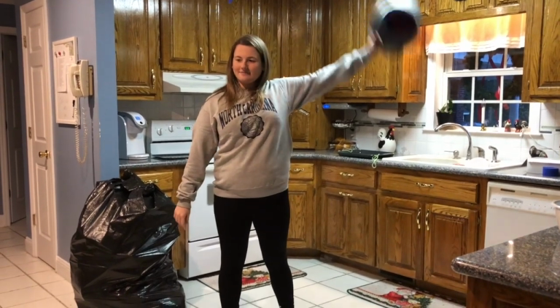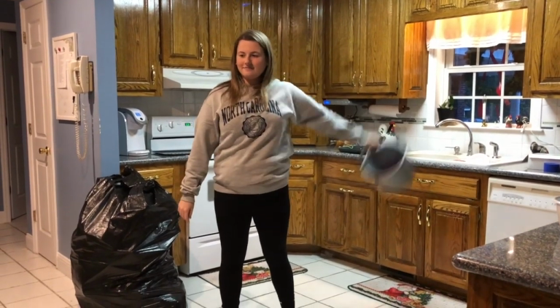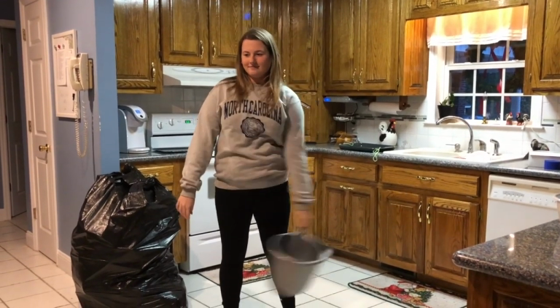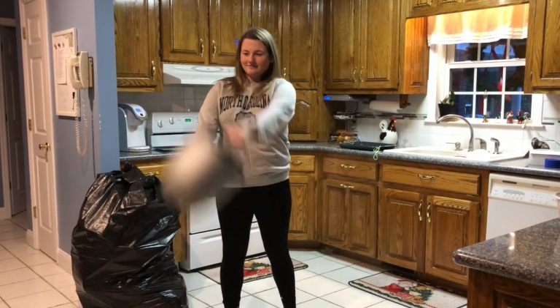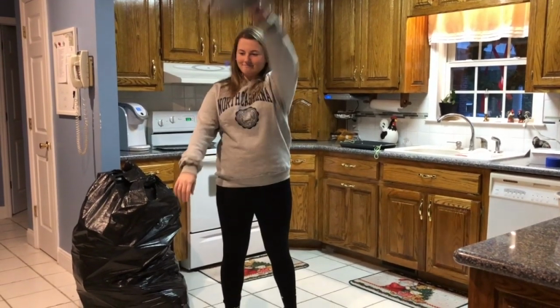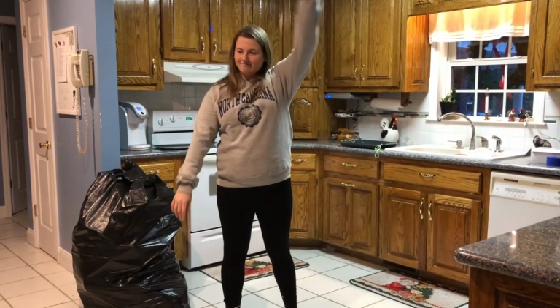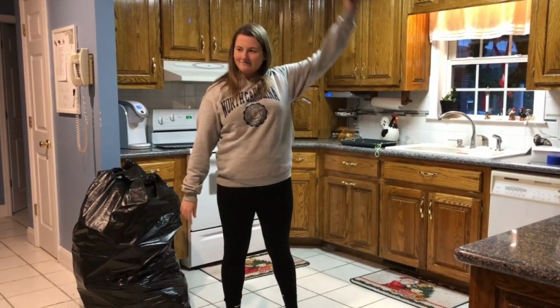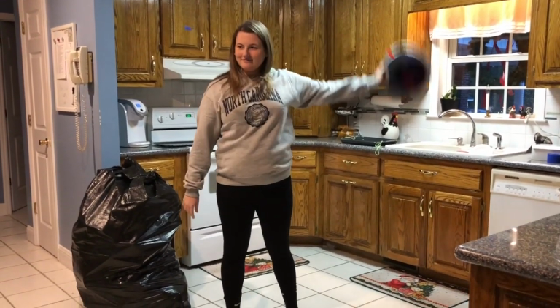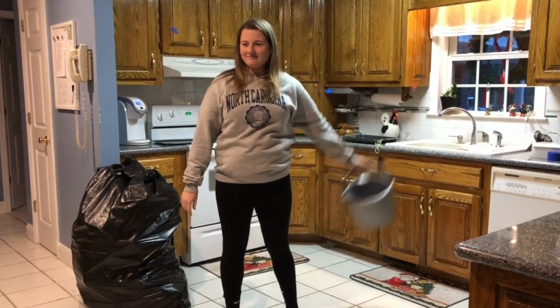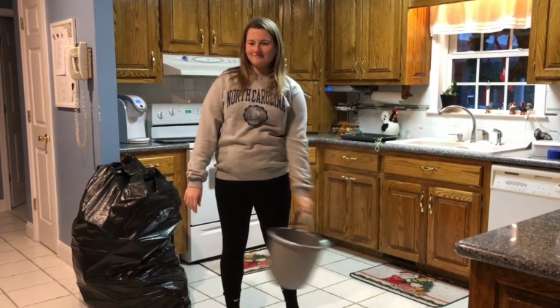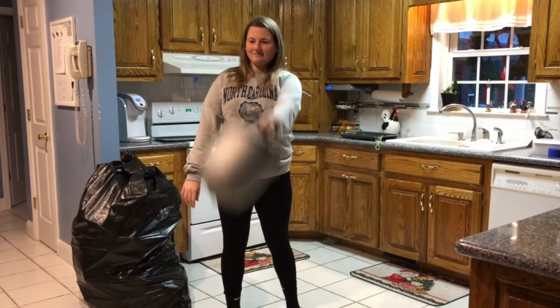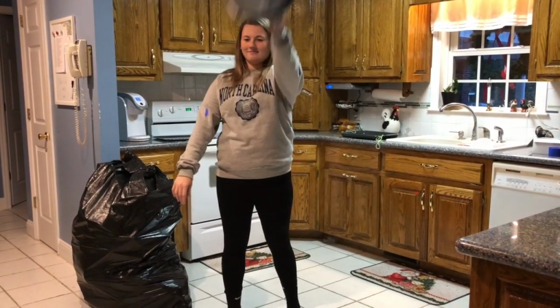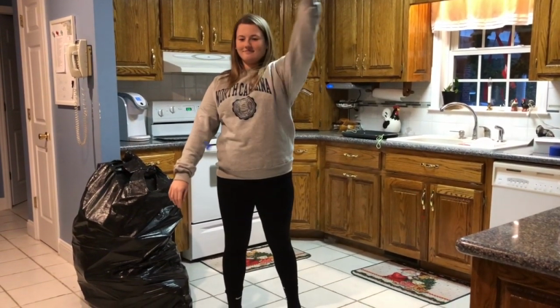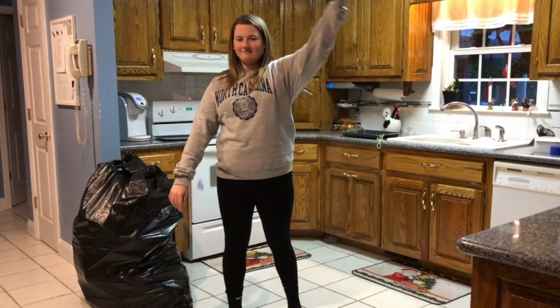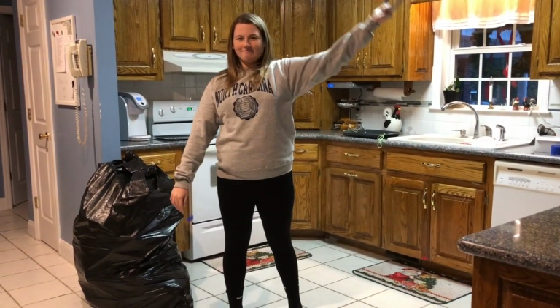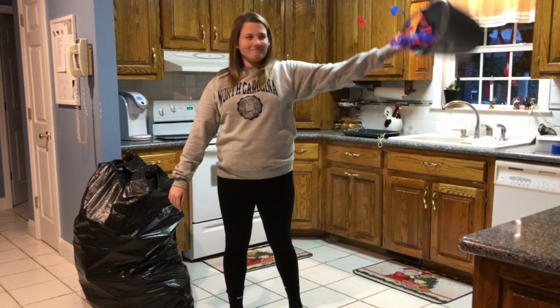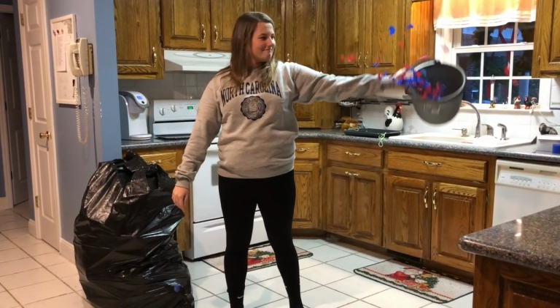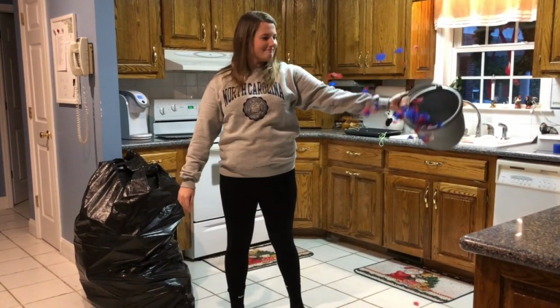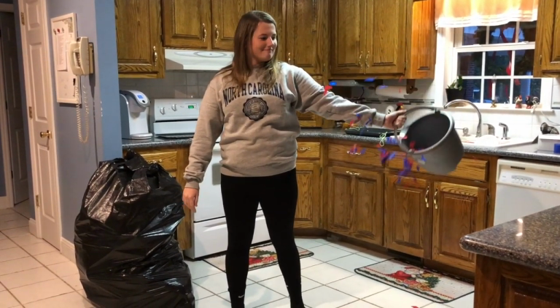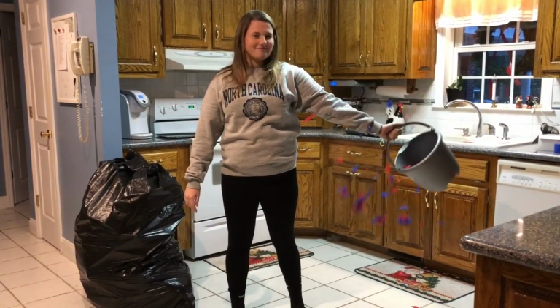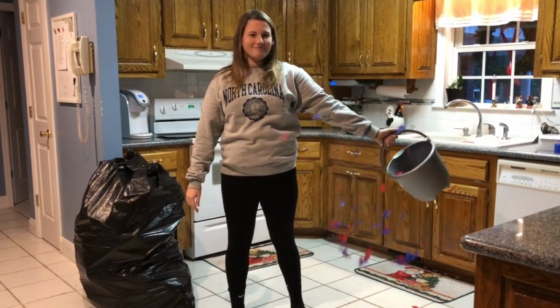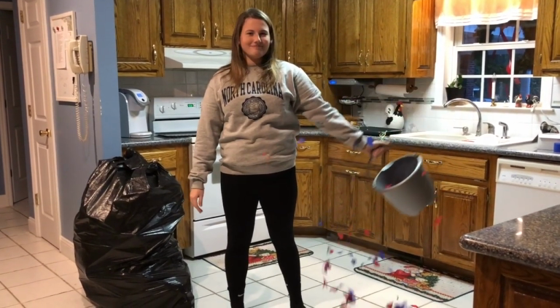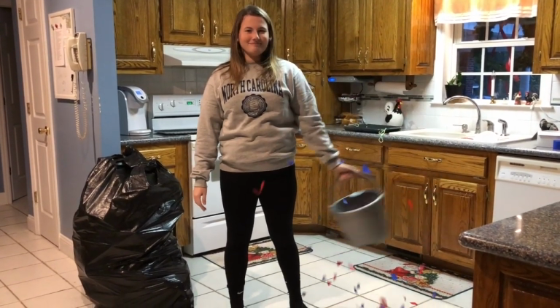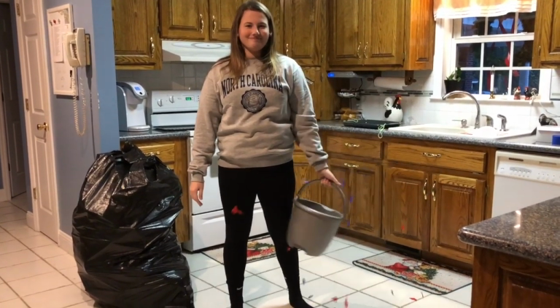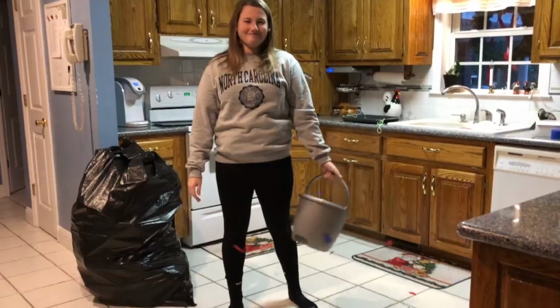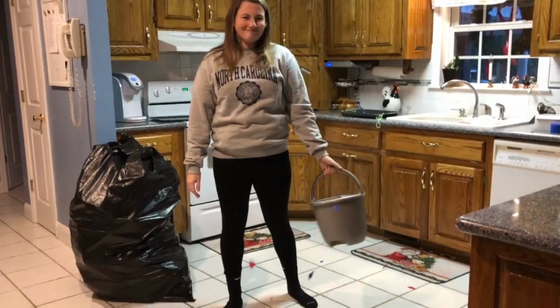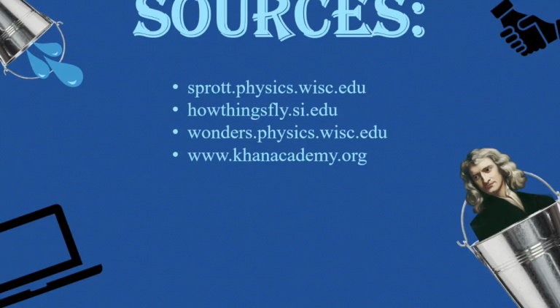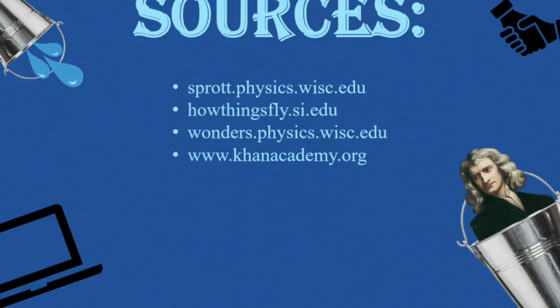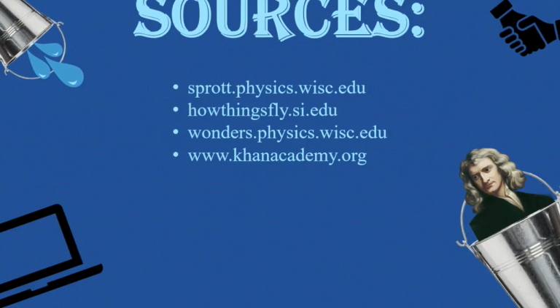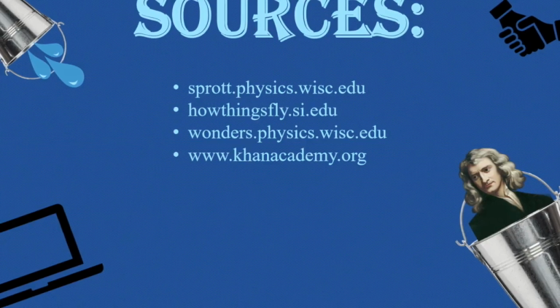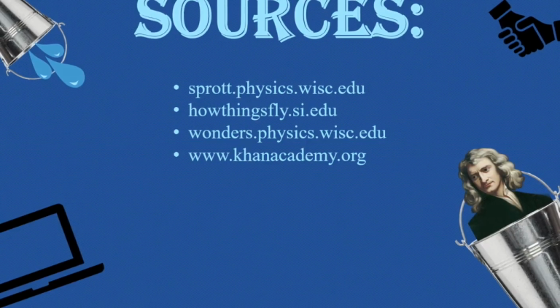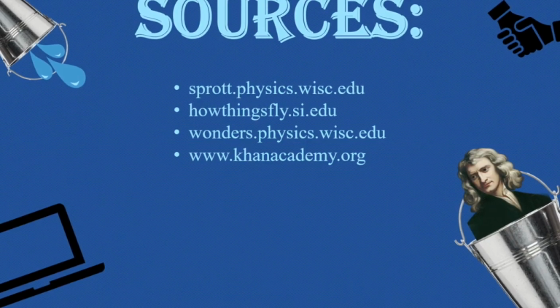Centripetal force must be stronger than gravity. This experiment can work for just about anything as long as the balance and centripetal force is correct.